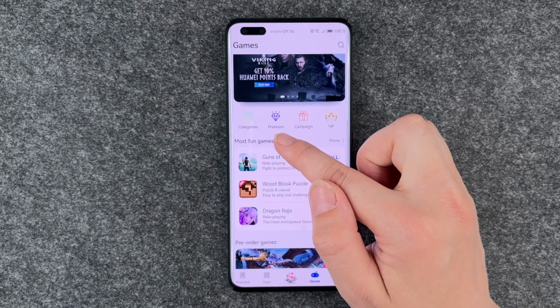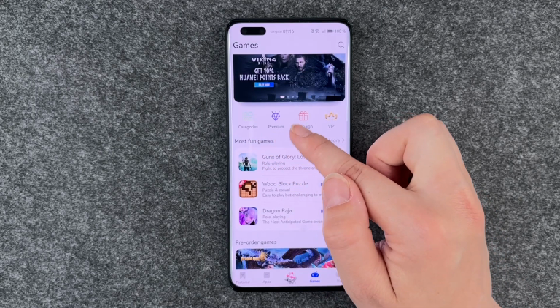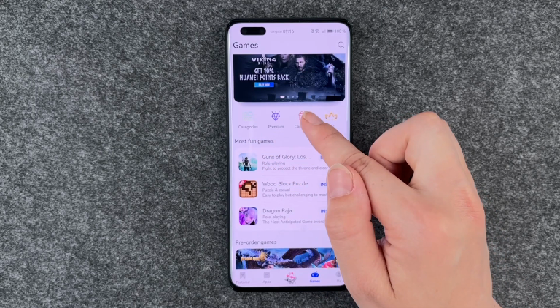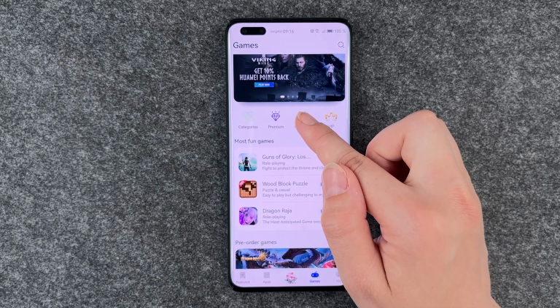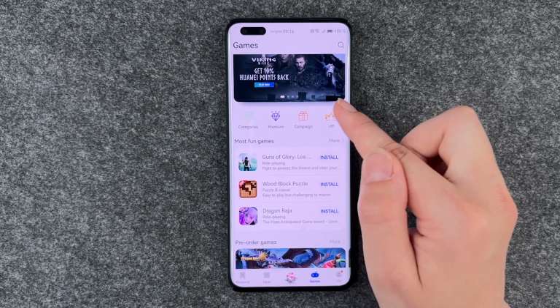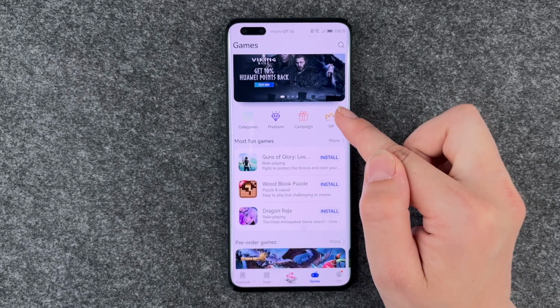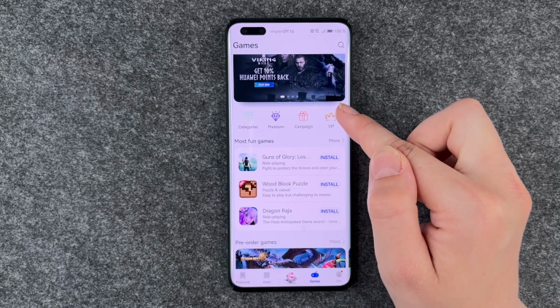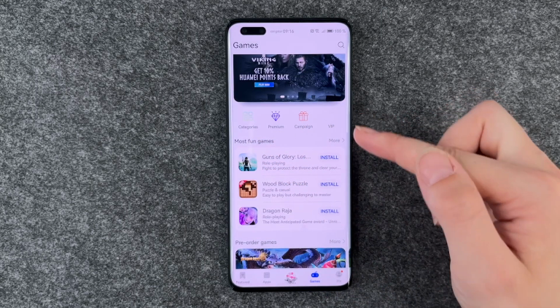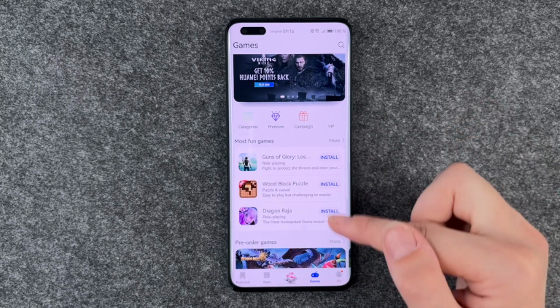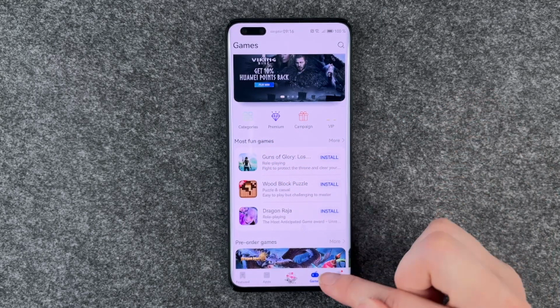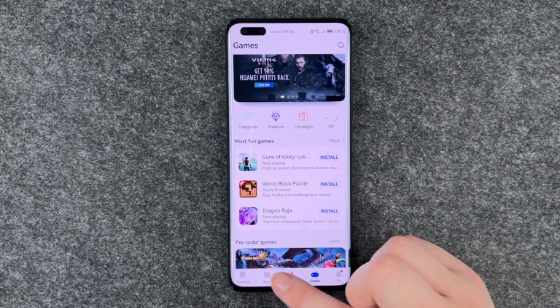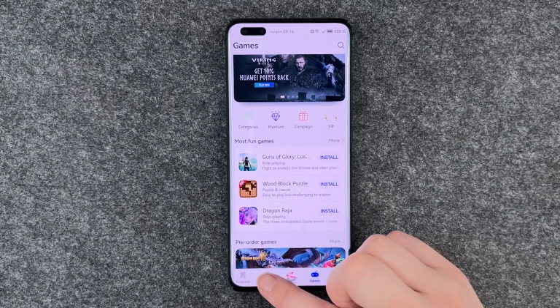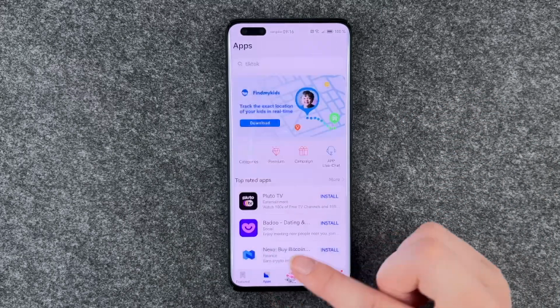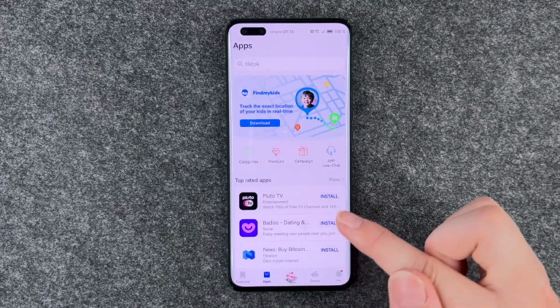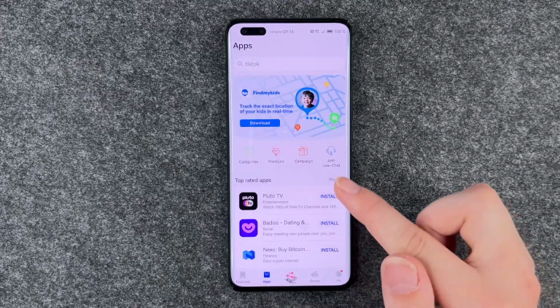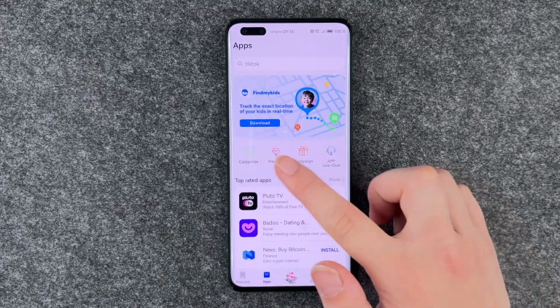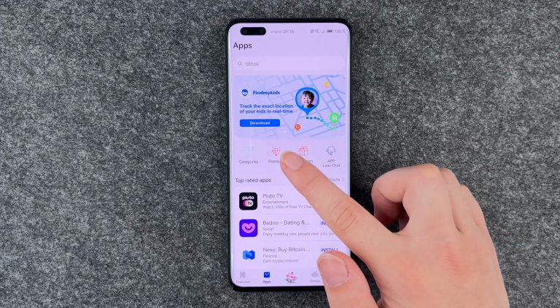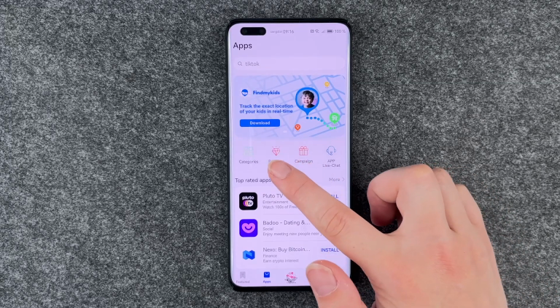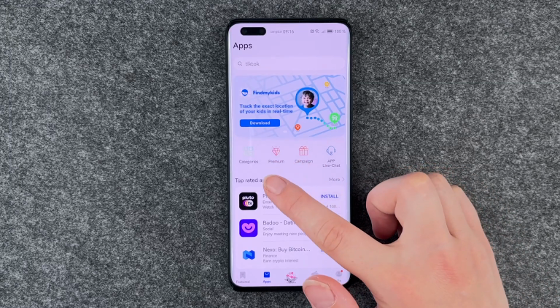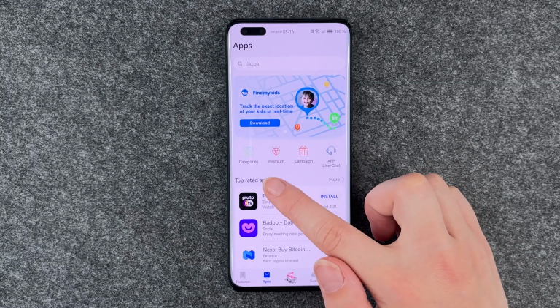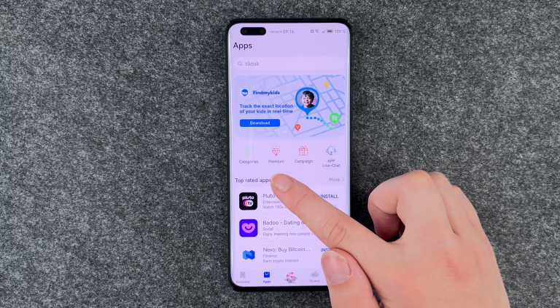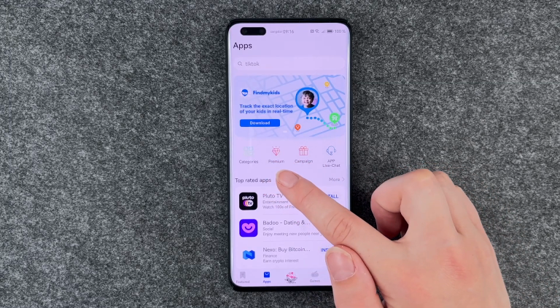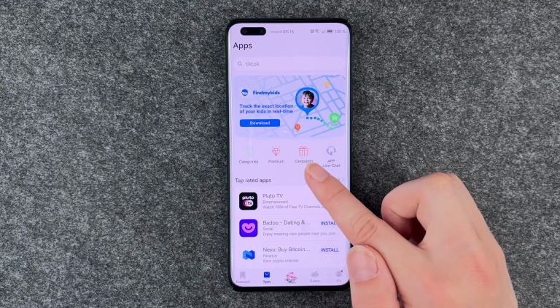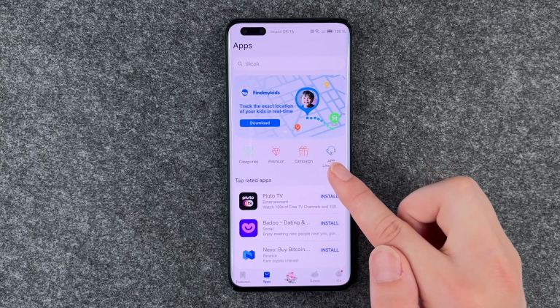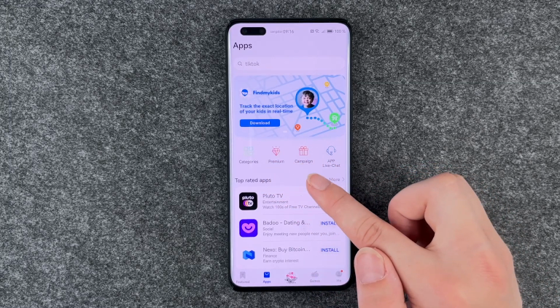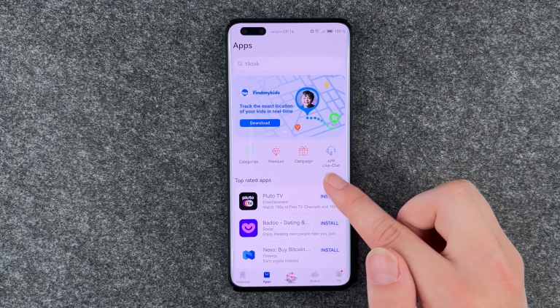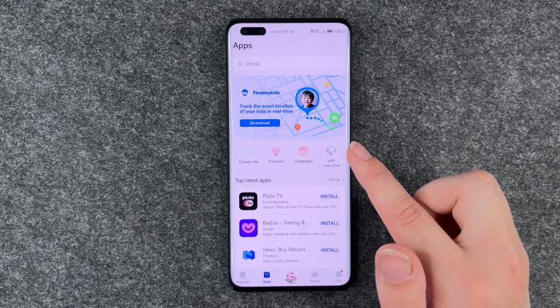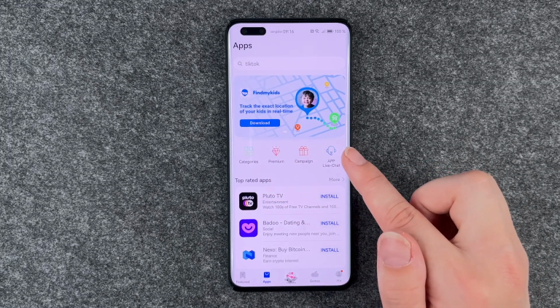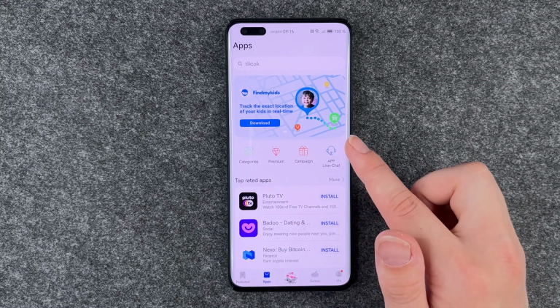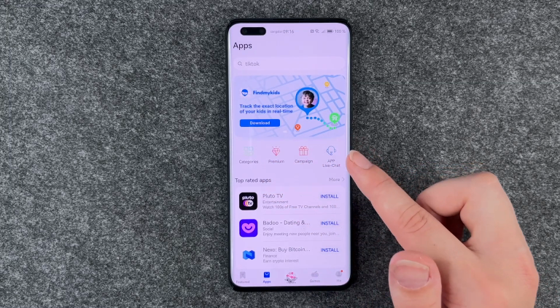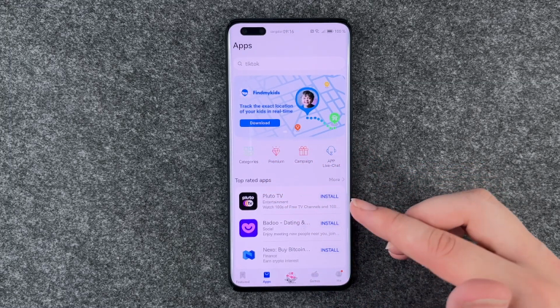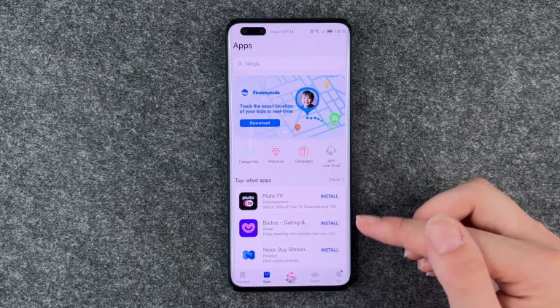You have different categories, premium, campaign, VIP — and the same tabs on the games side: categories, premium, campaign, and live chat.